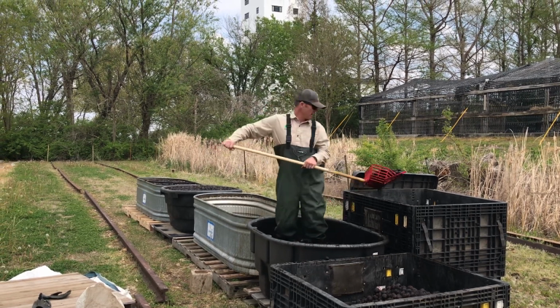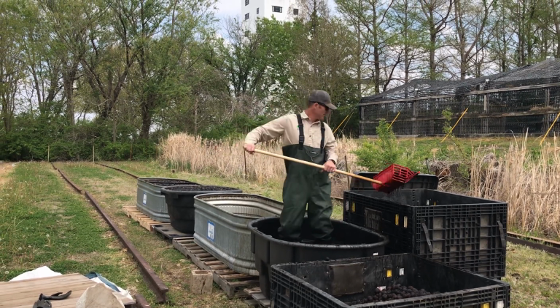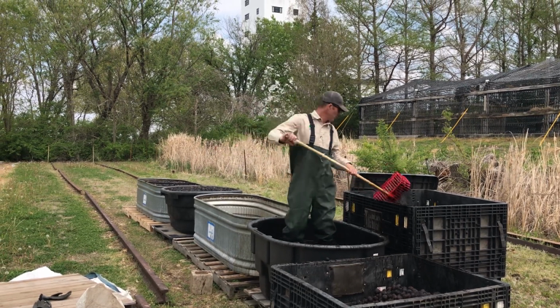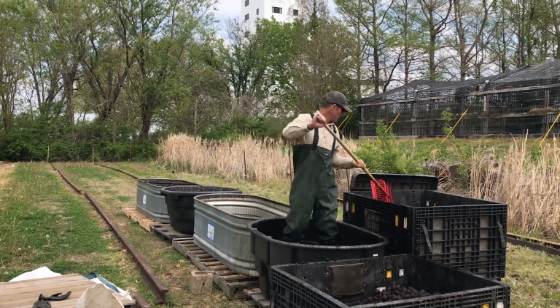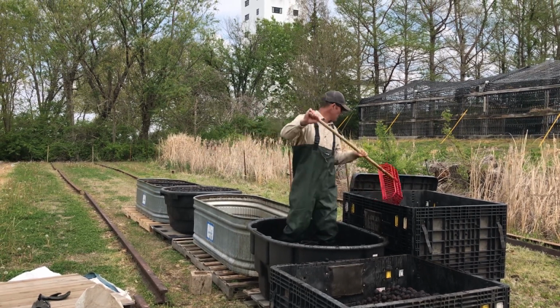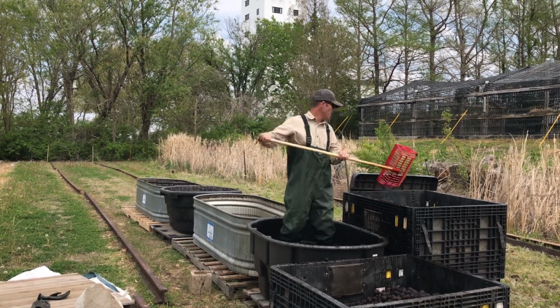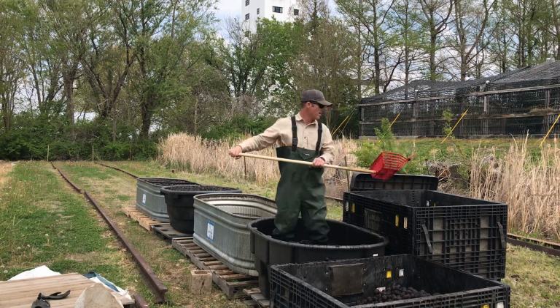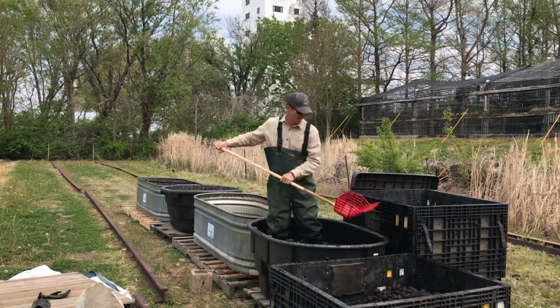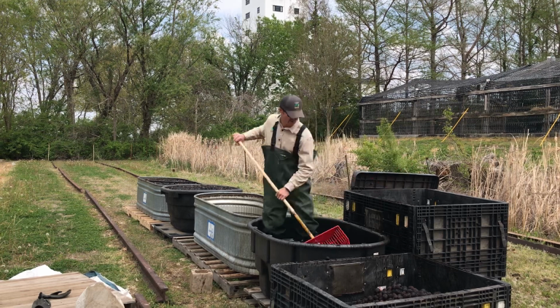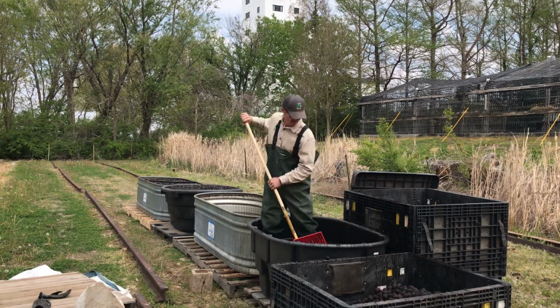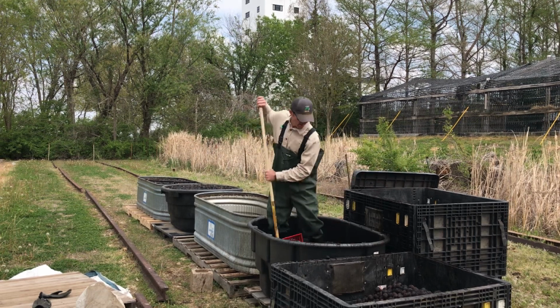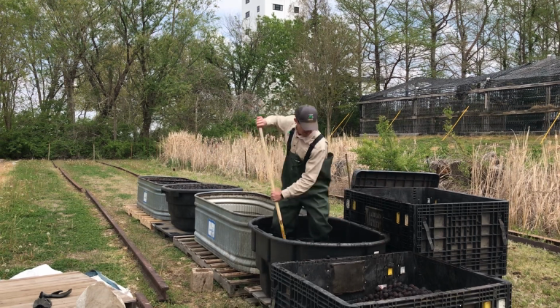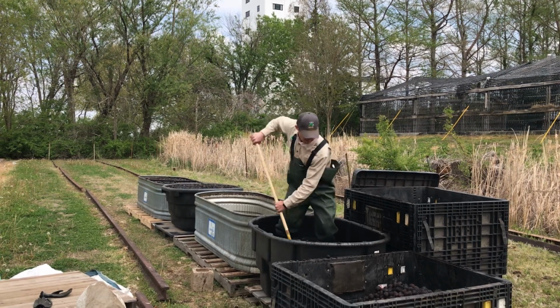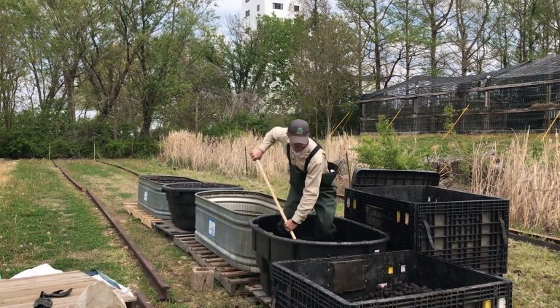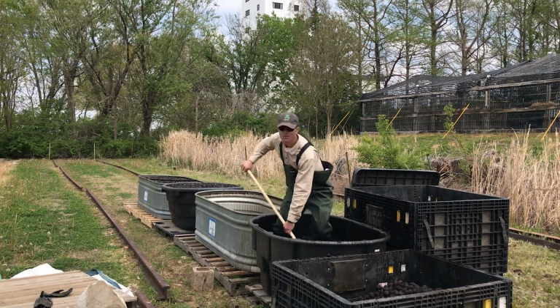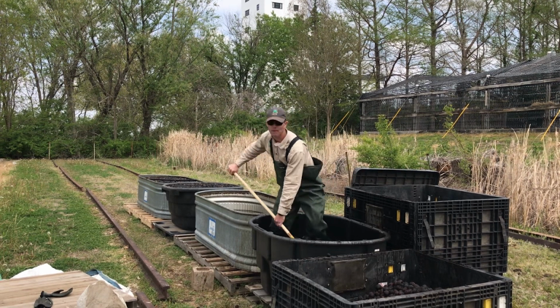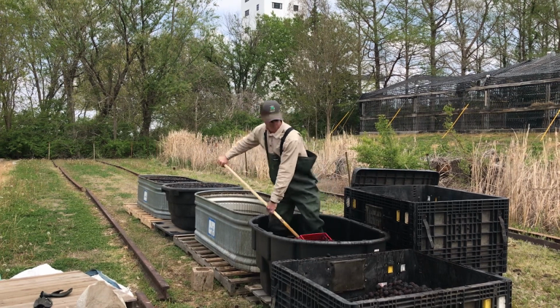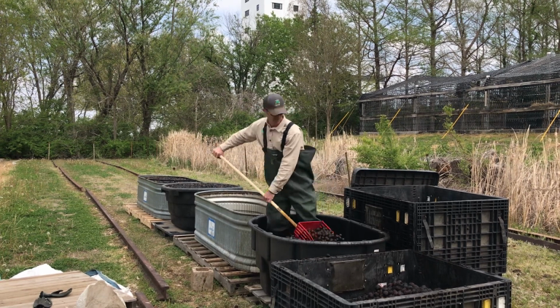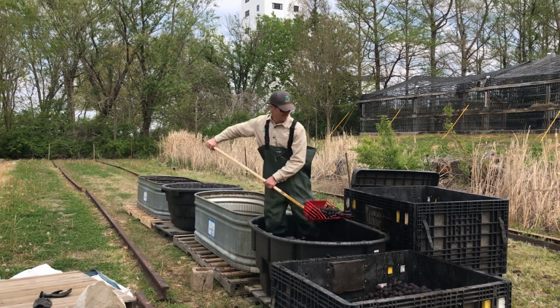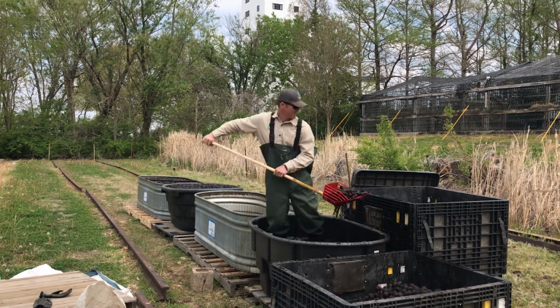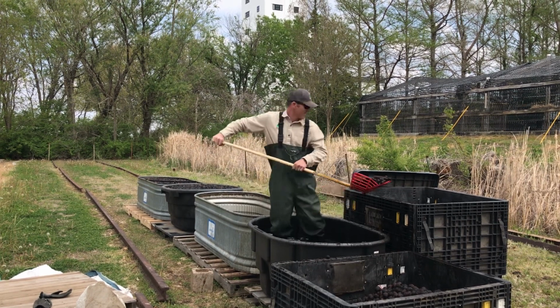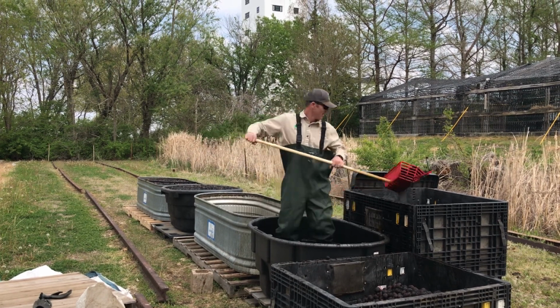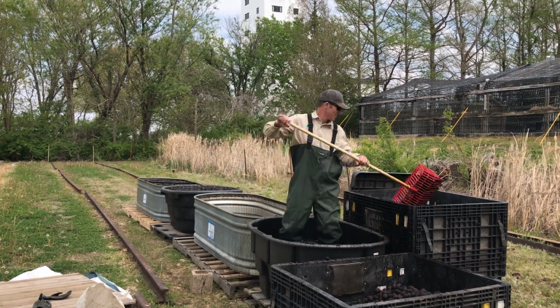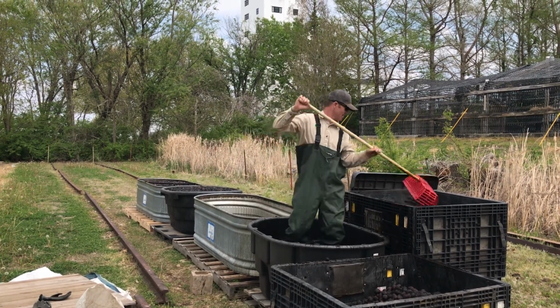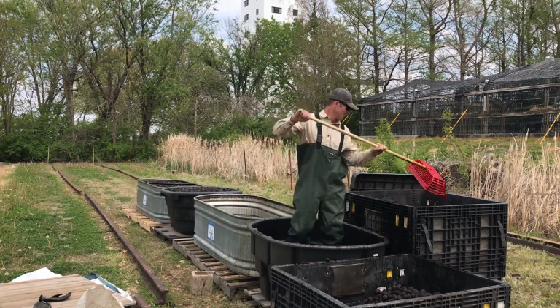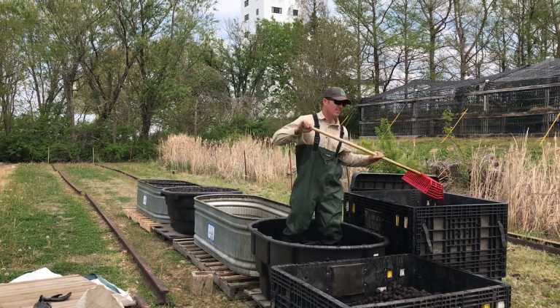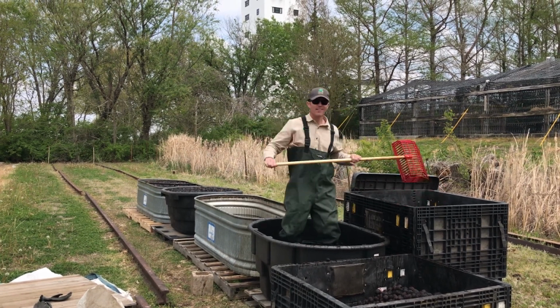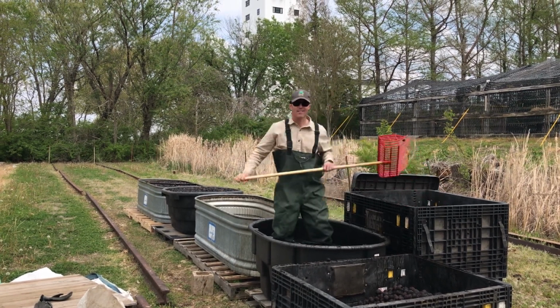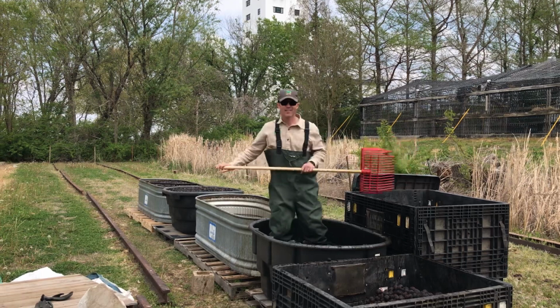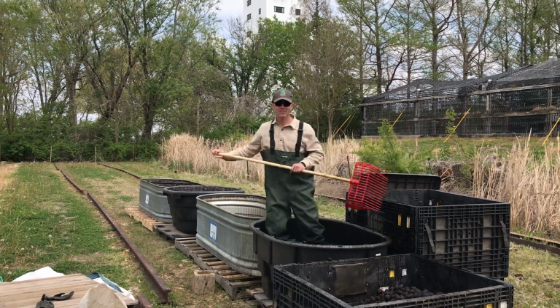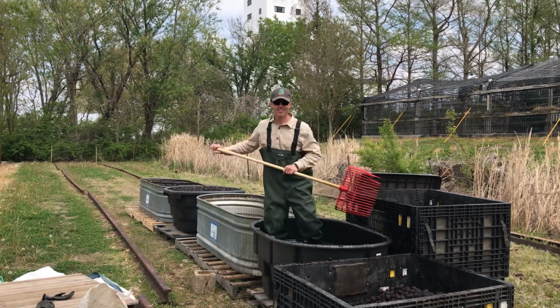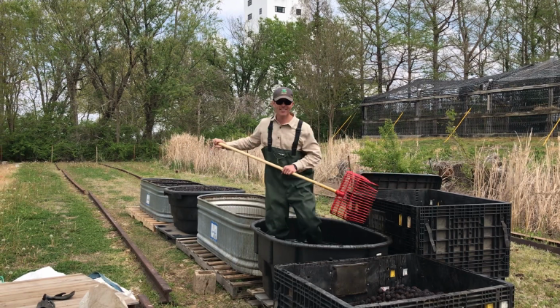It's for restoring eroding stream and river banks, along with a couple other species. Thanks for checking in.